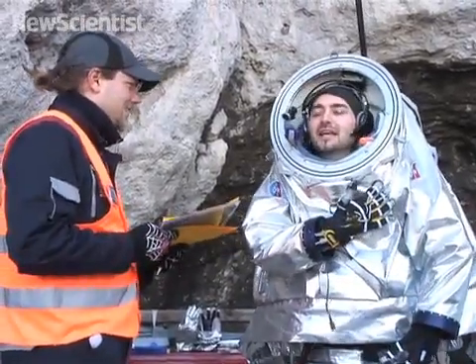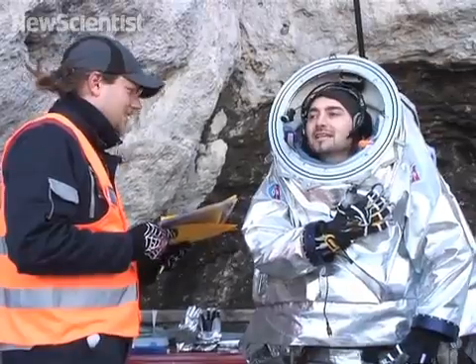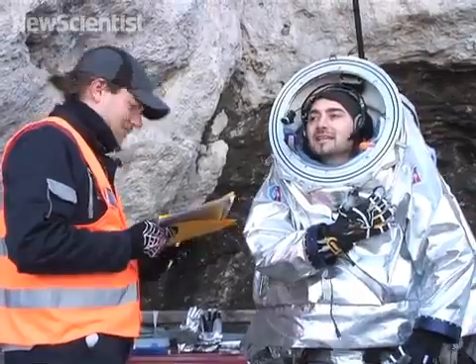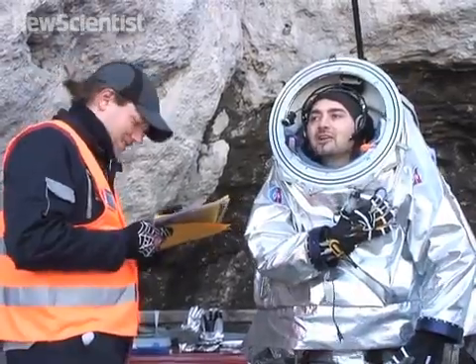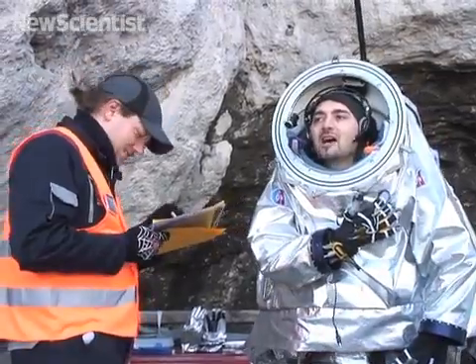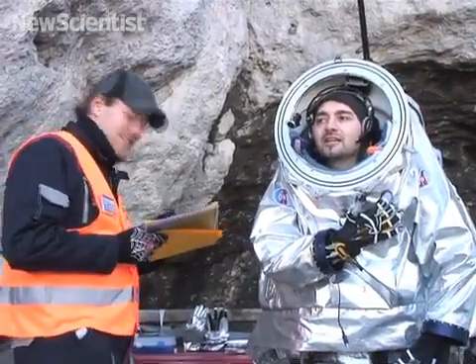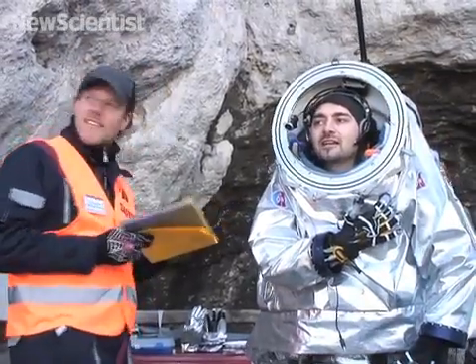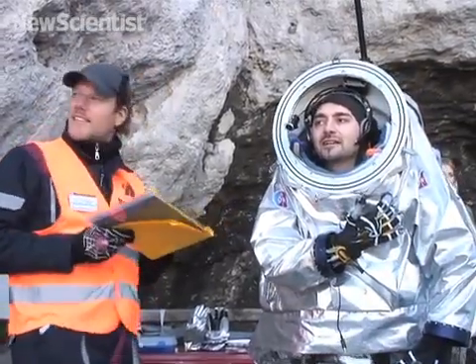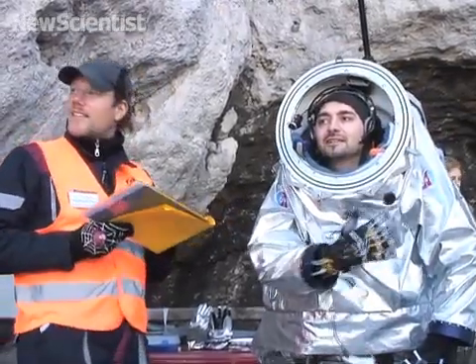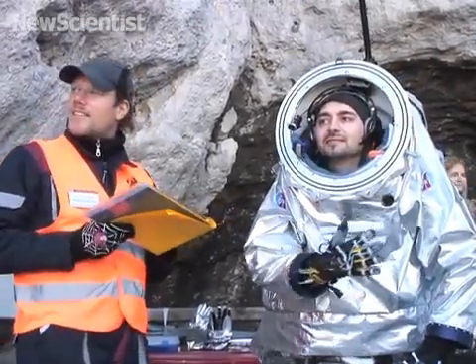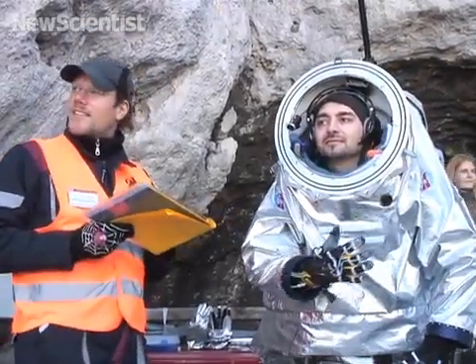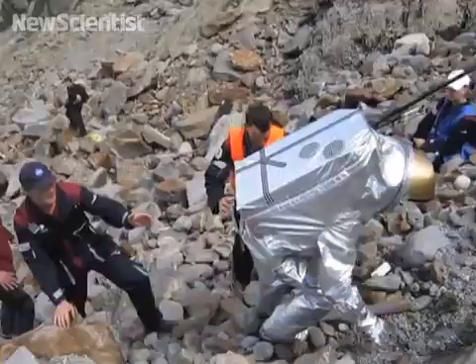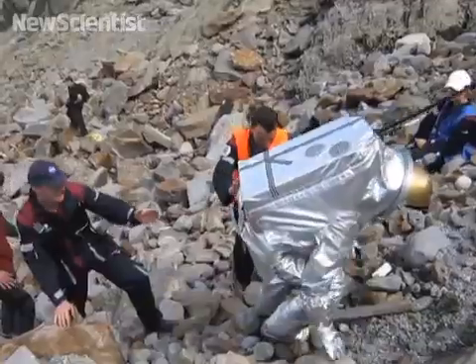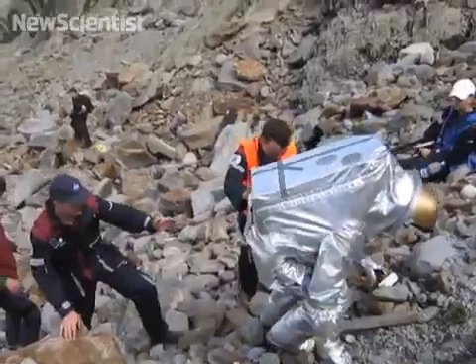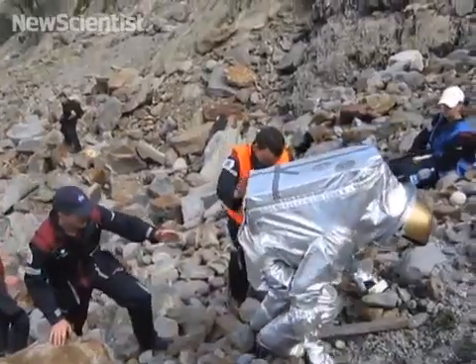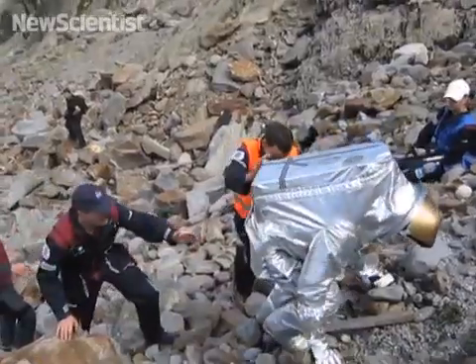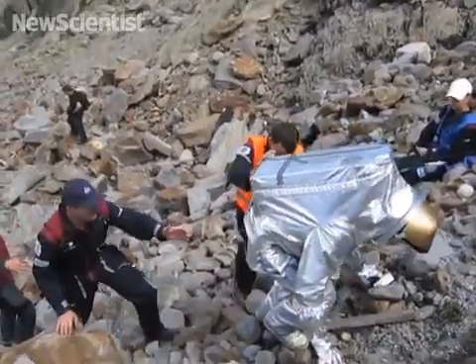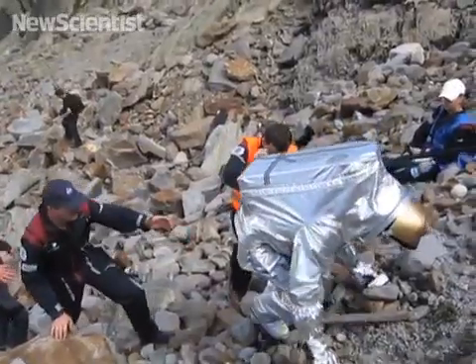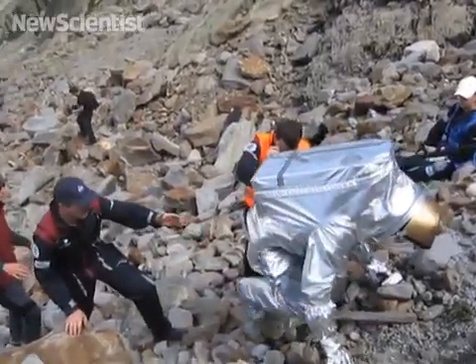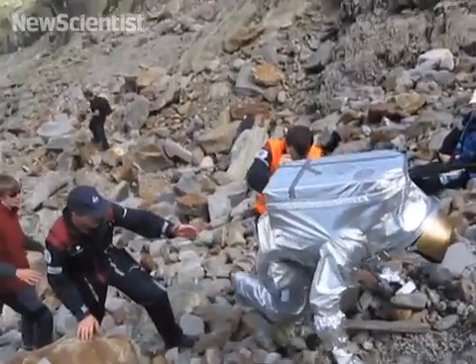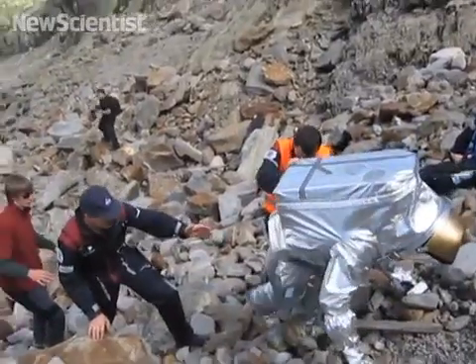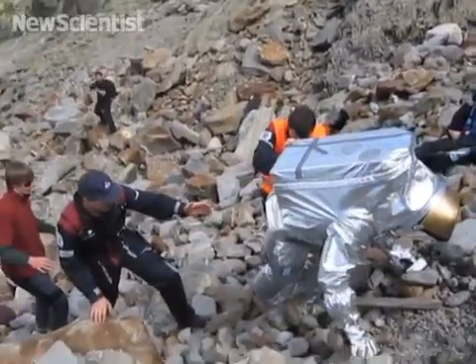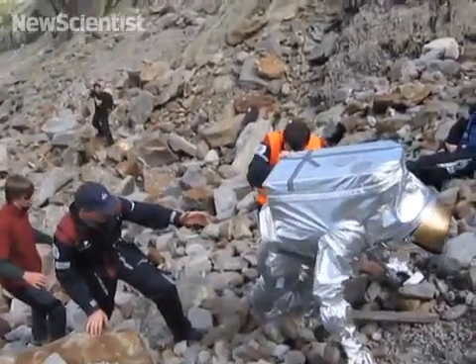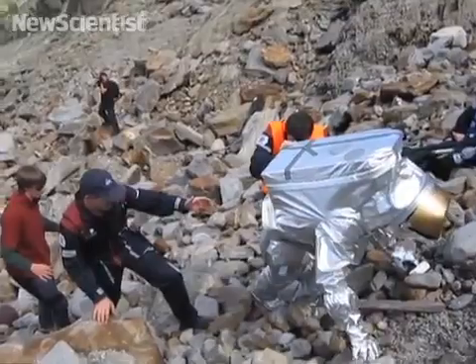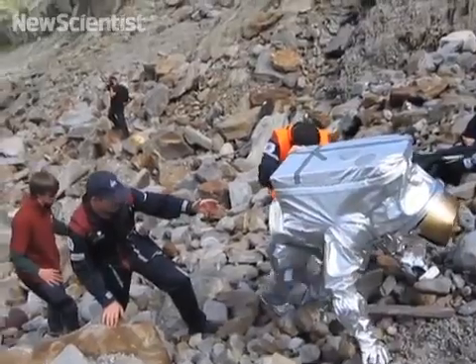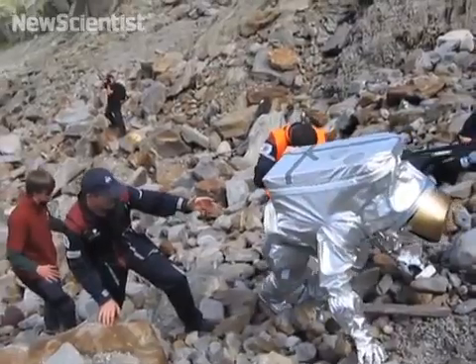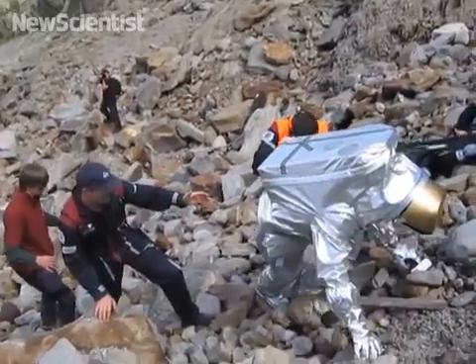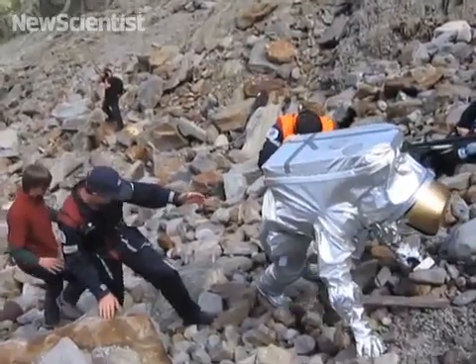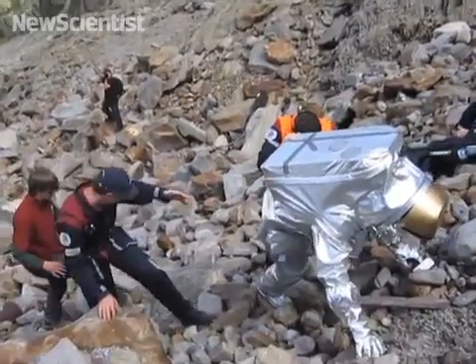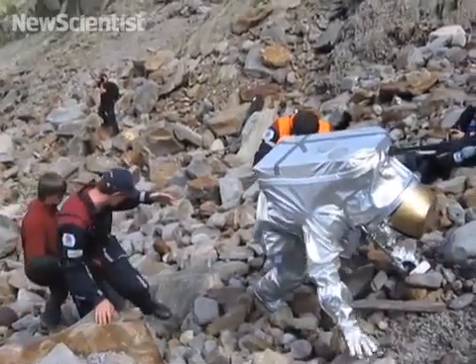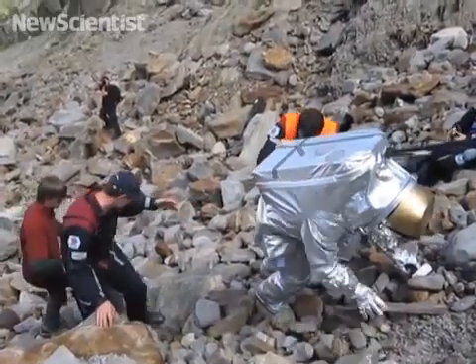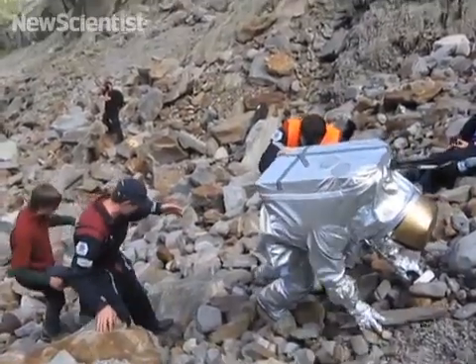Yes, I can hear you loud and clearly. The suit is designed for collecting samples without contaminating the environment.